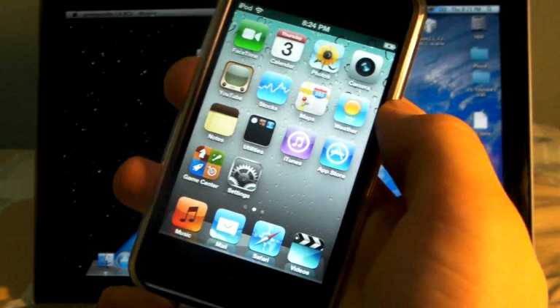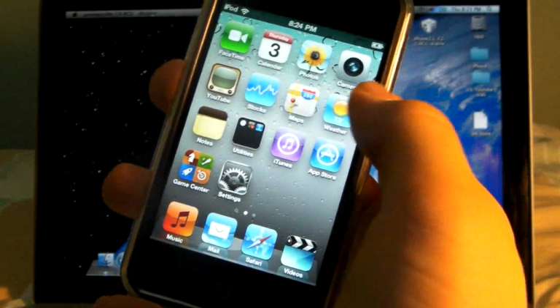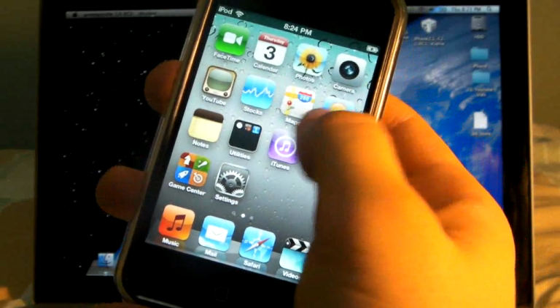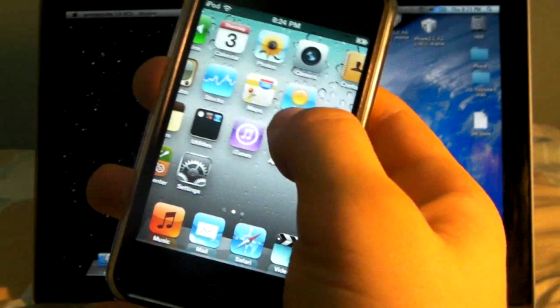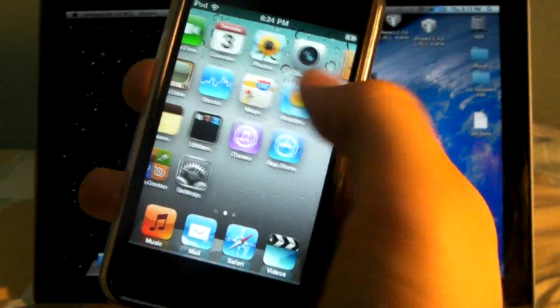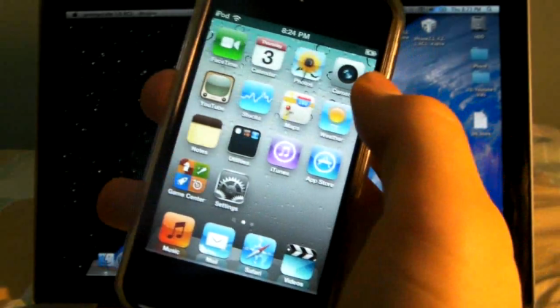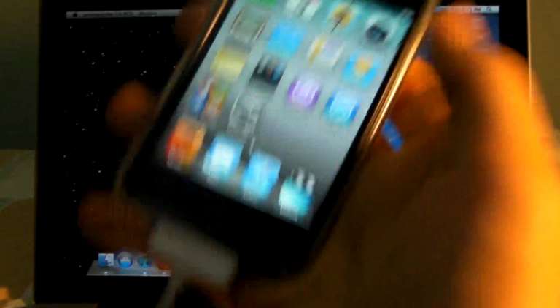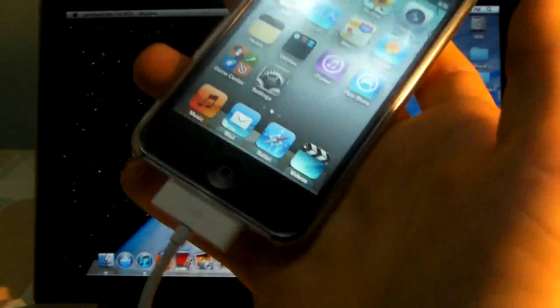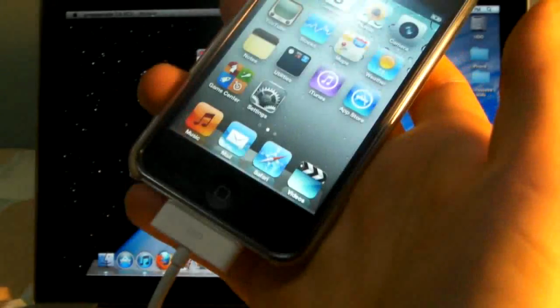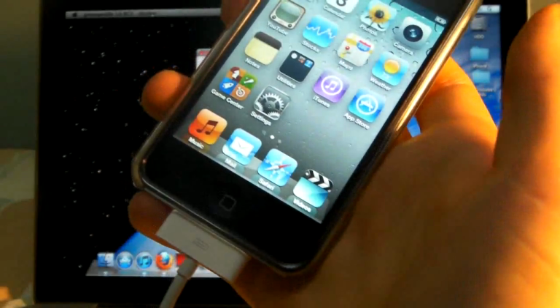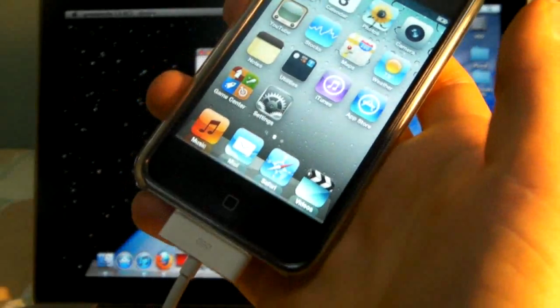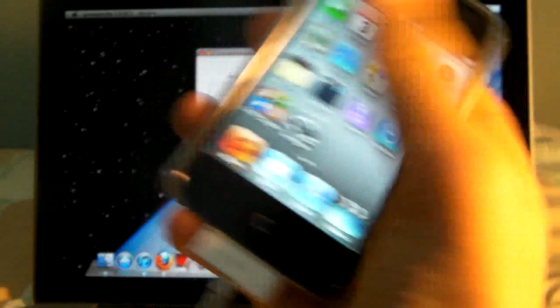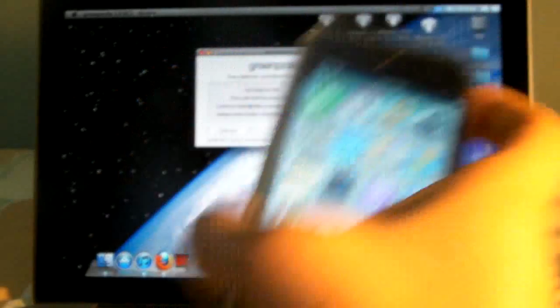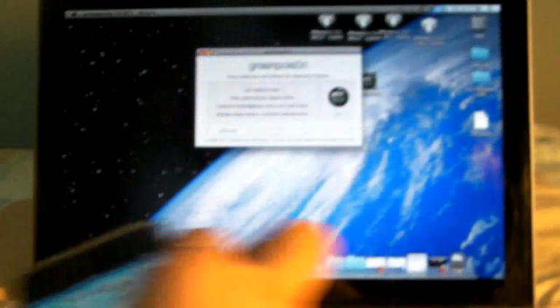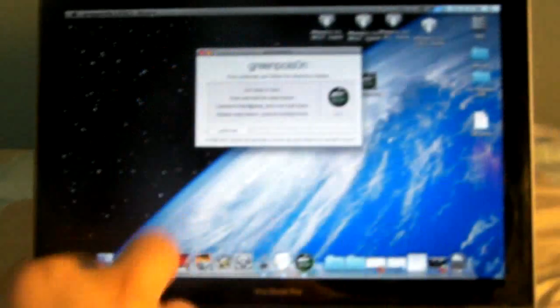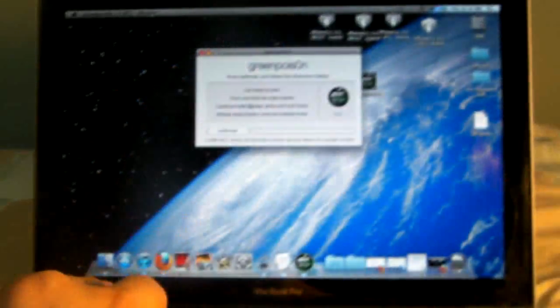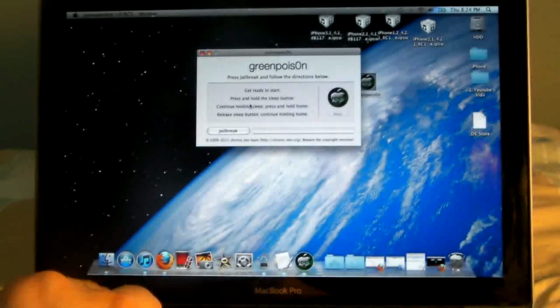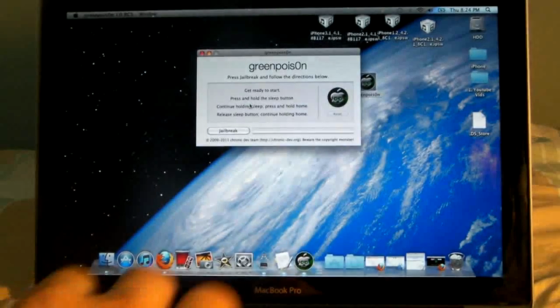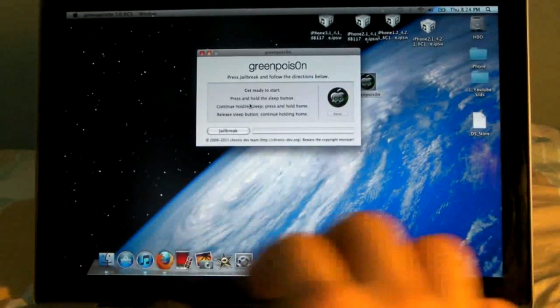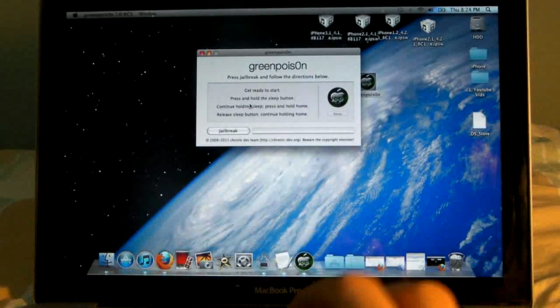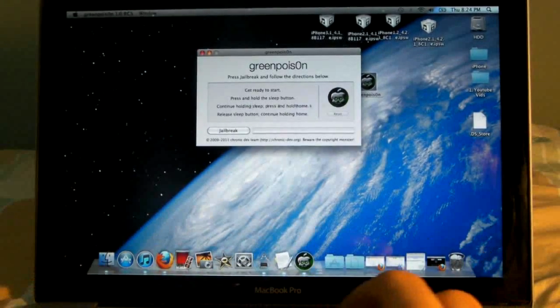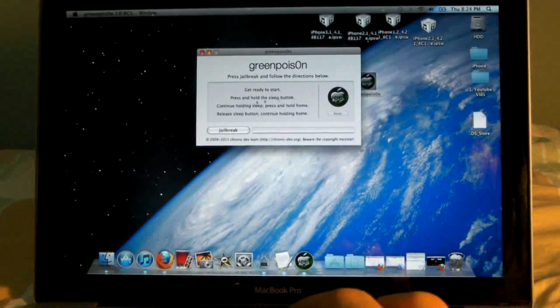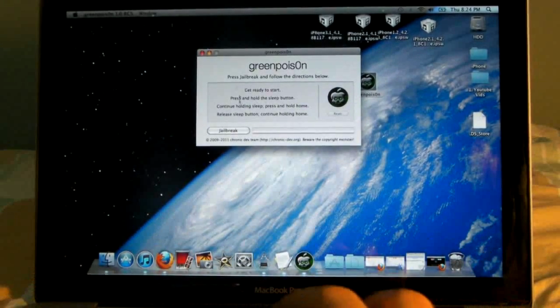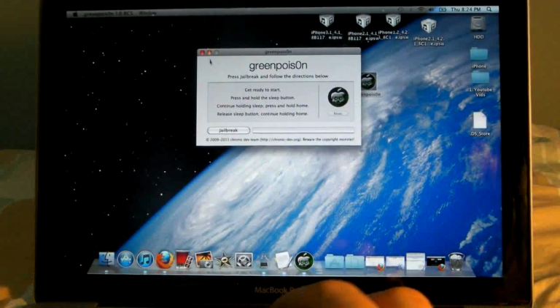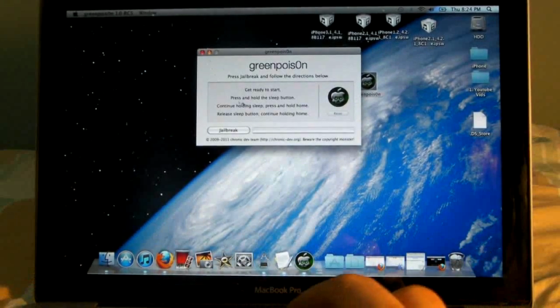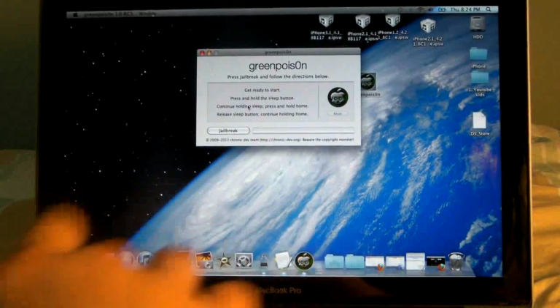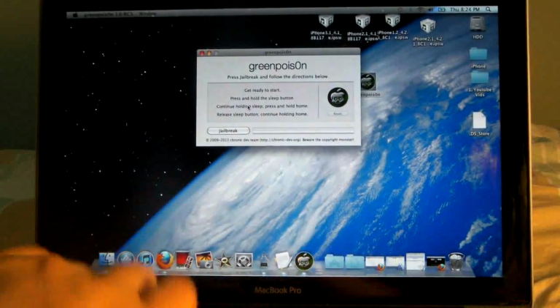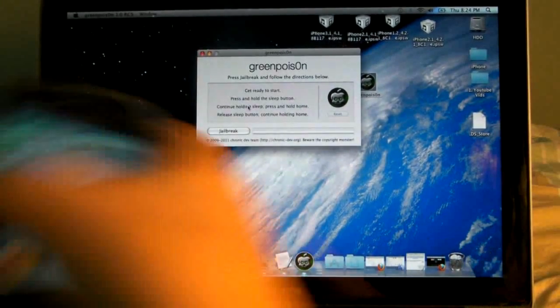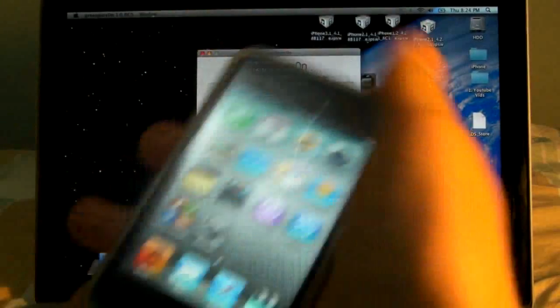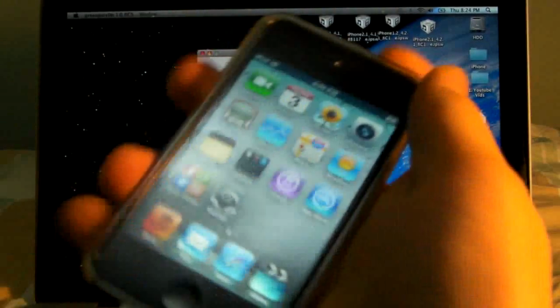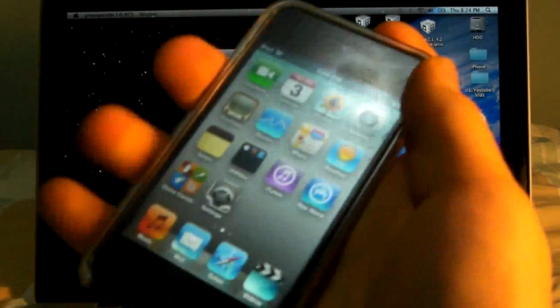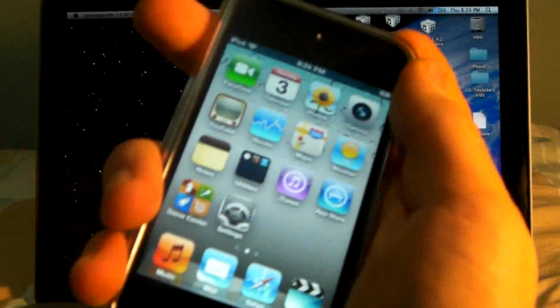So make sure that your device is connected to your computer, that you have GreenPoison downloaded, and we will be actually turning off our device.